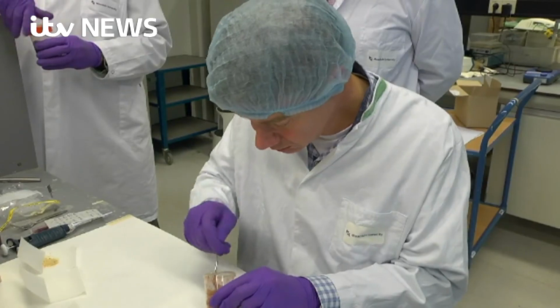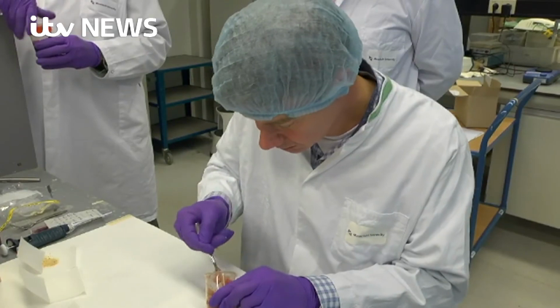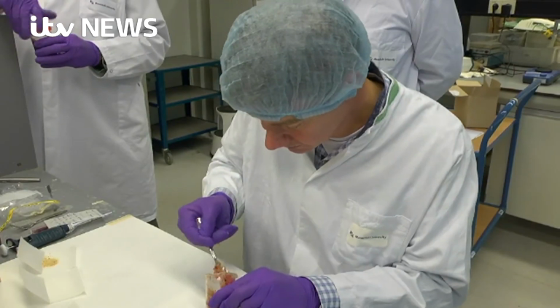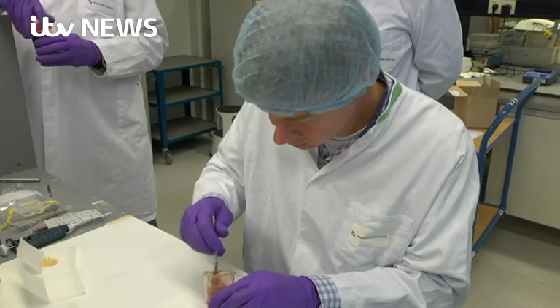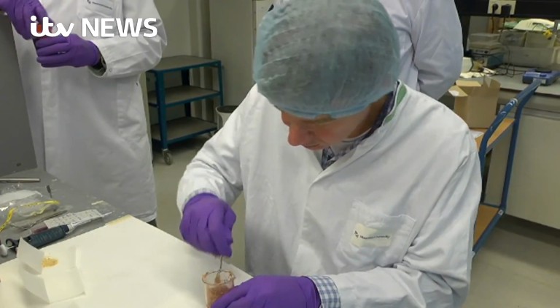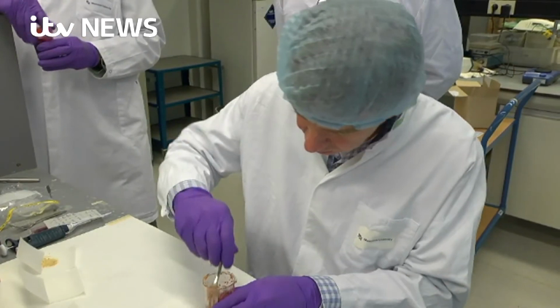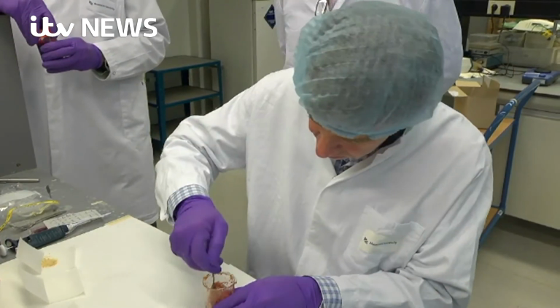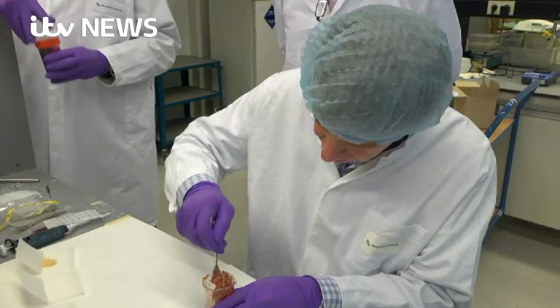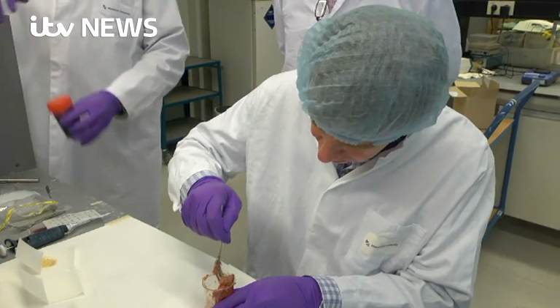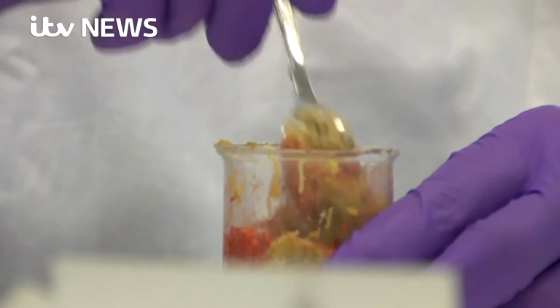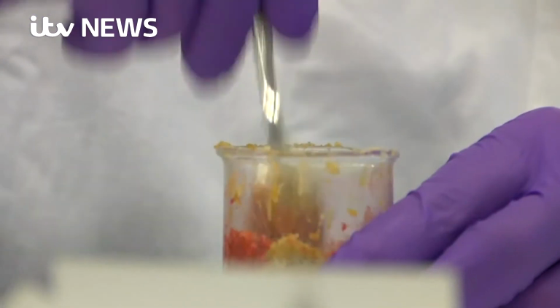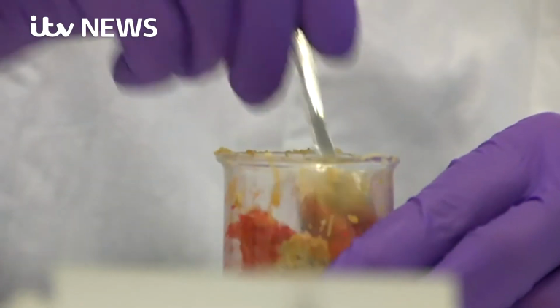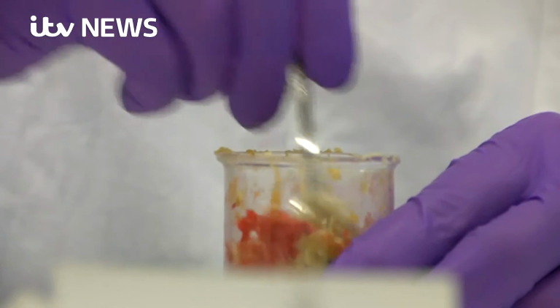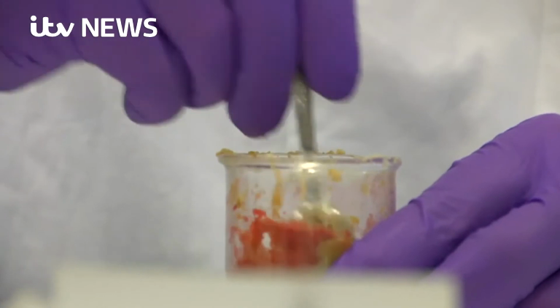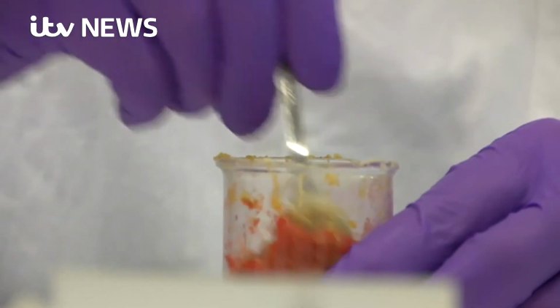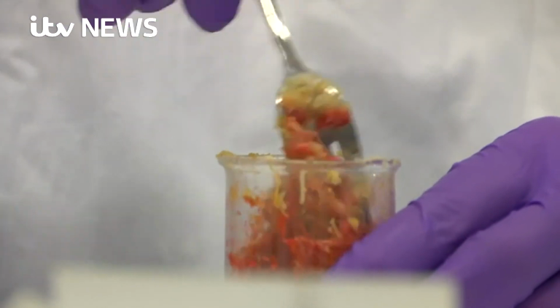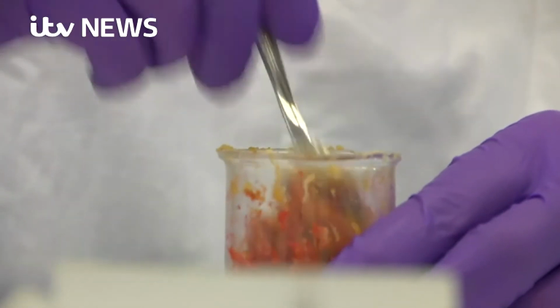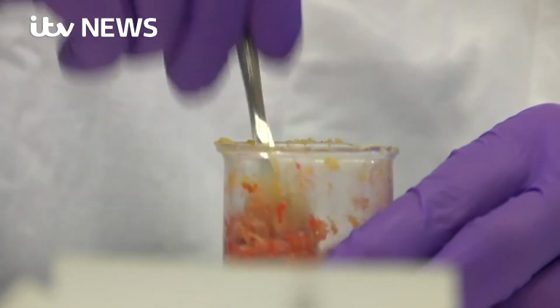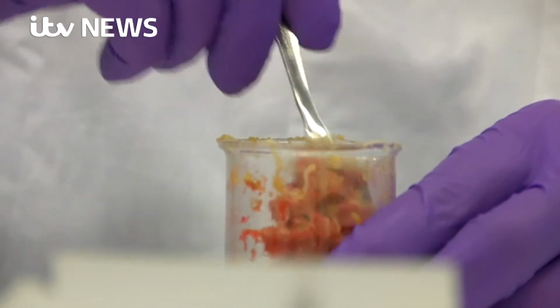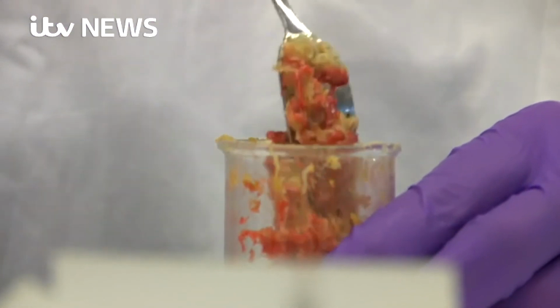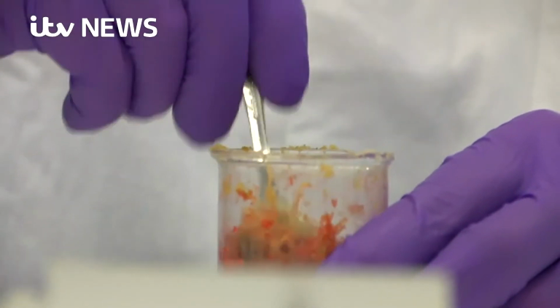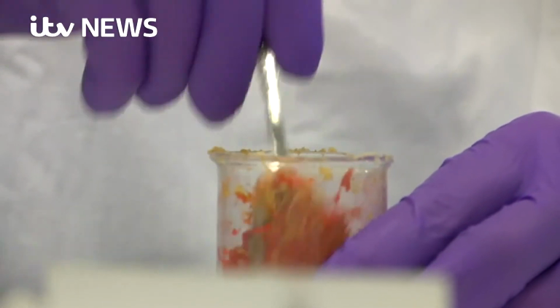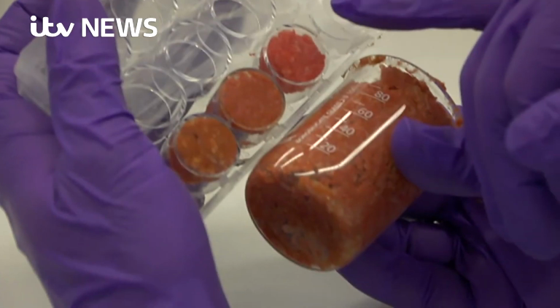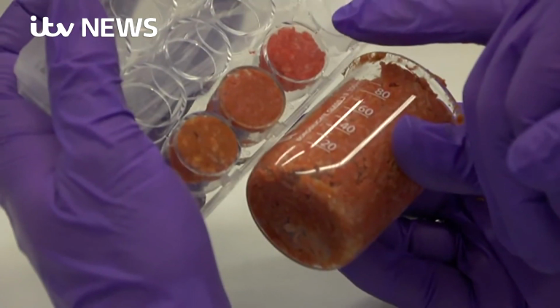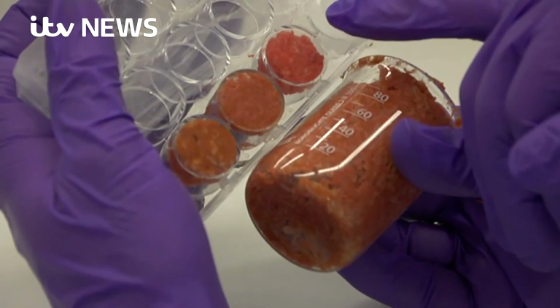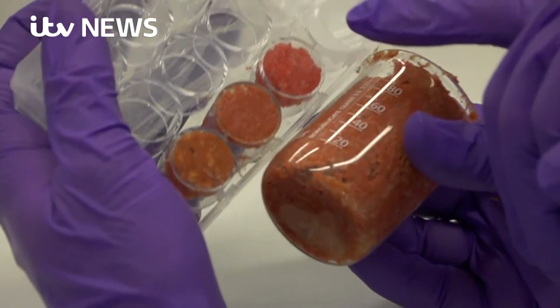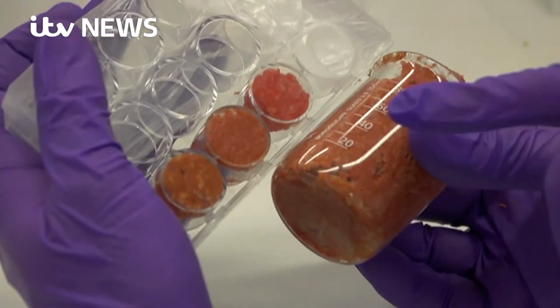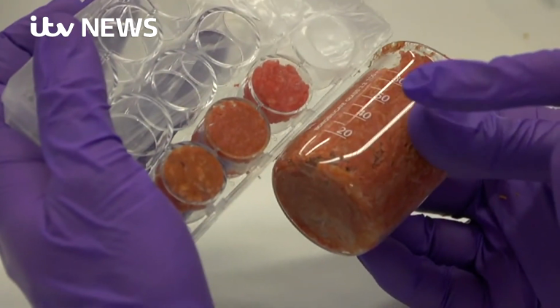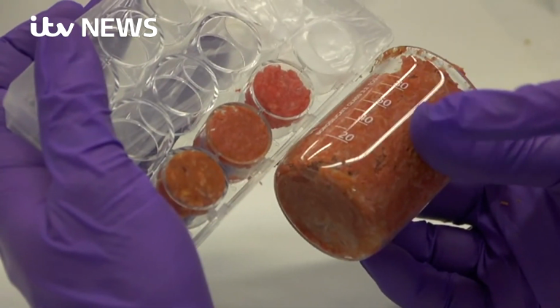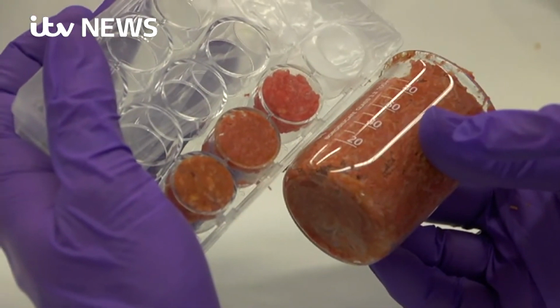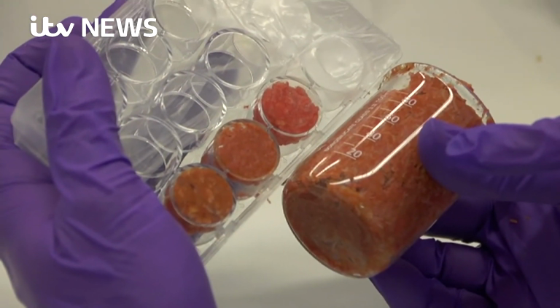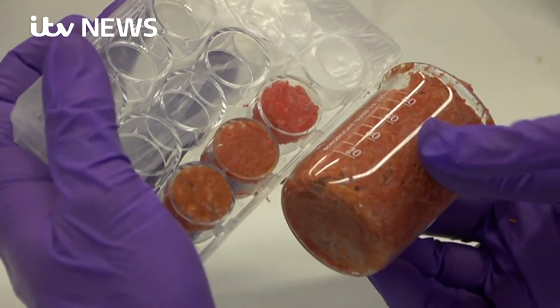It won't happen straight away, but lab-grown meat is on its way to our plates. Alok Jha, ITV News.